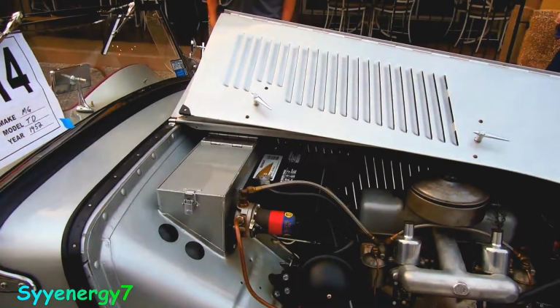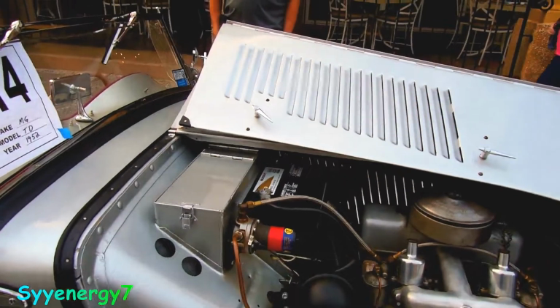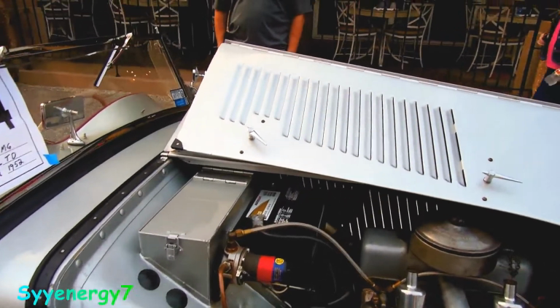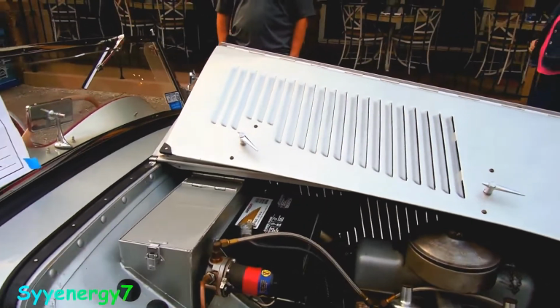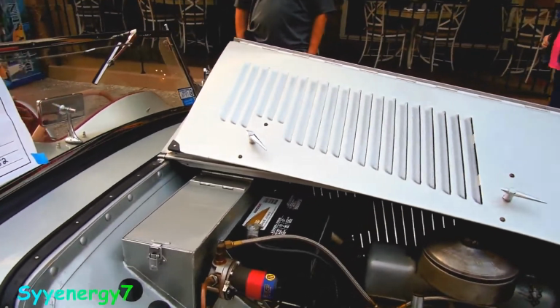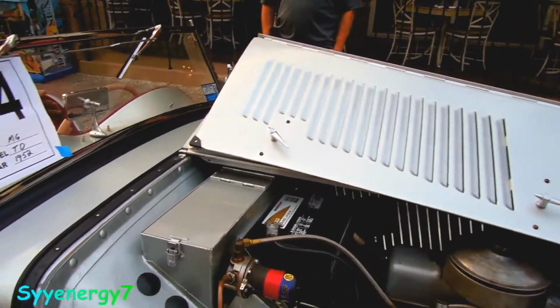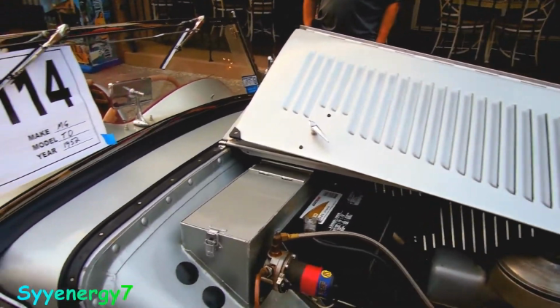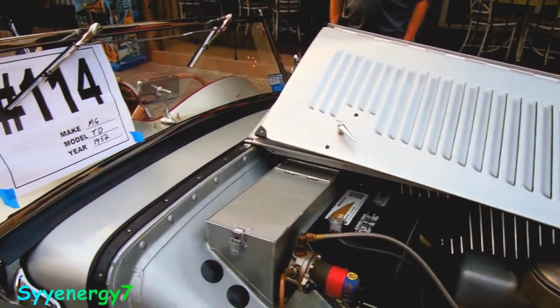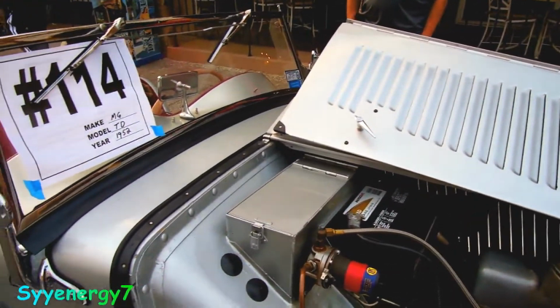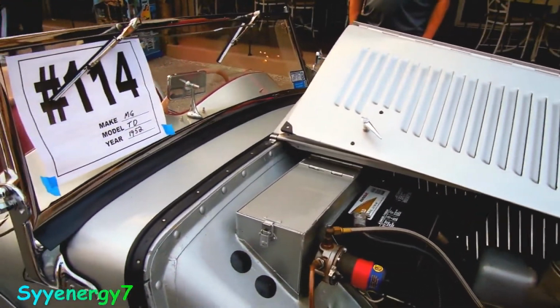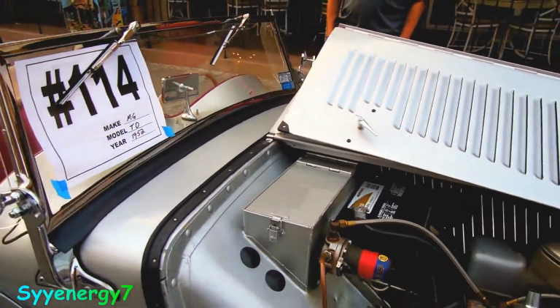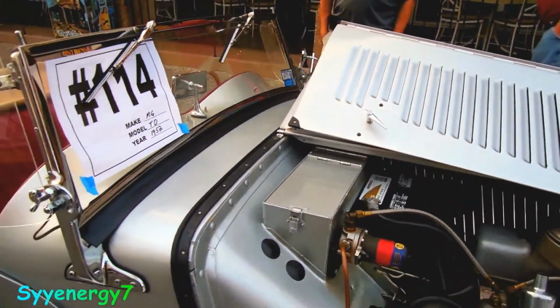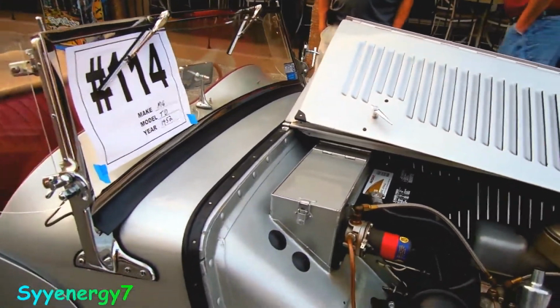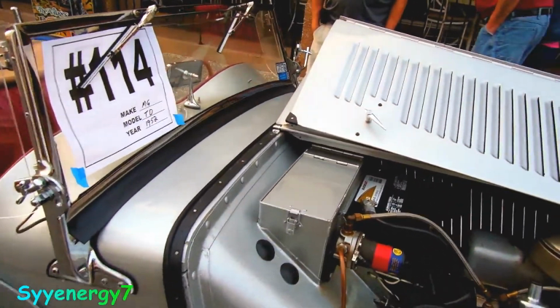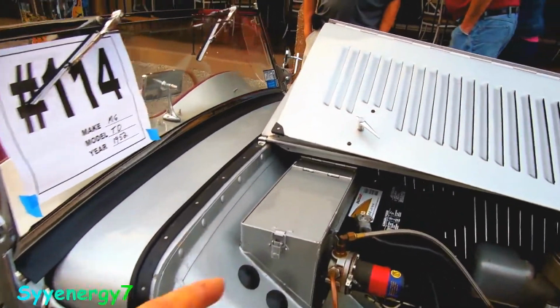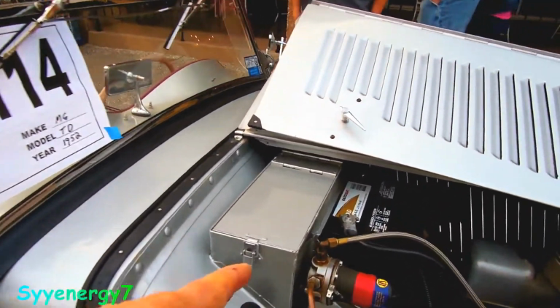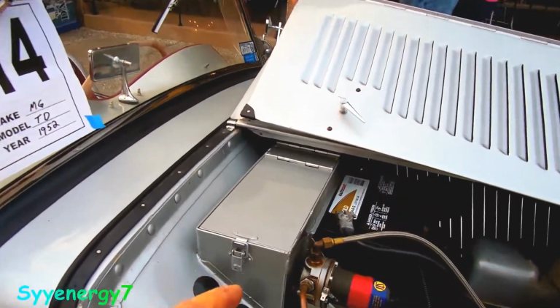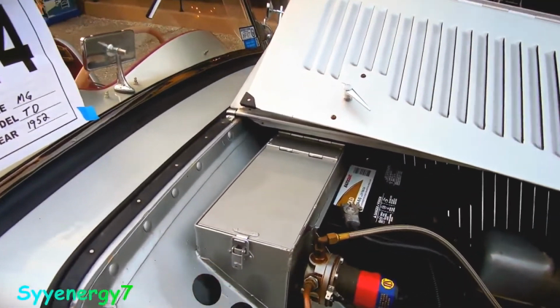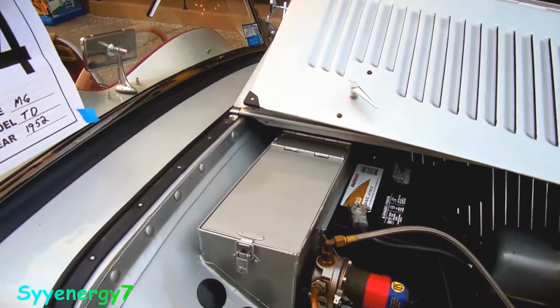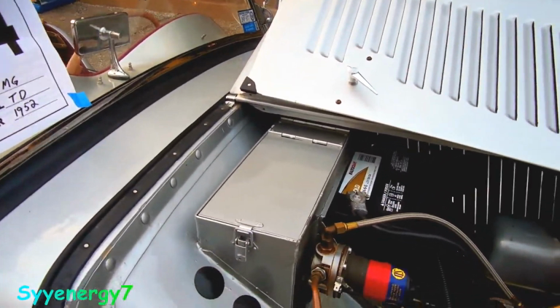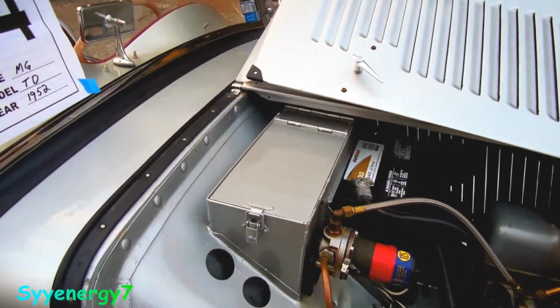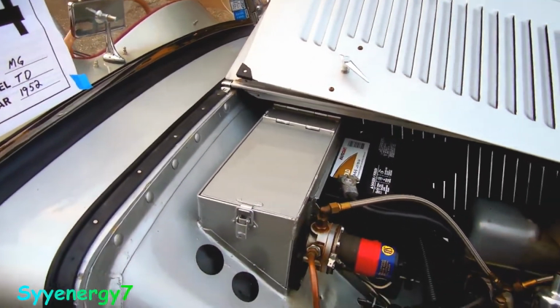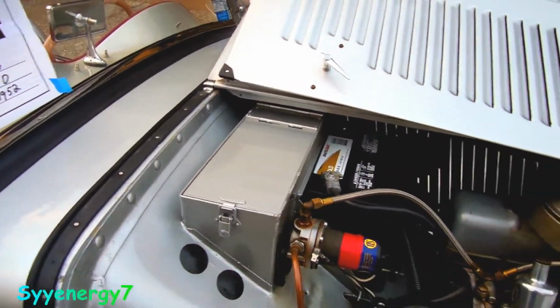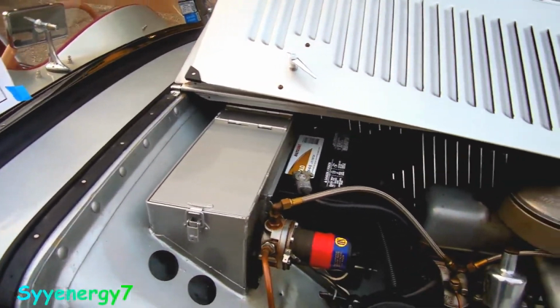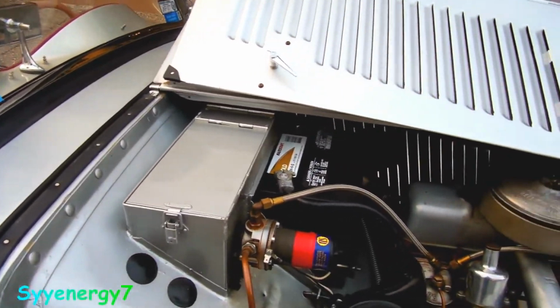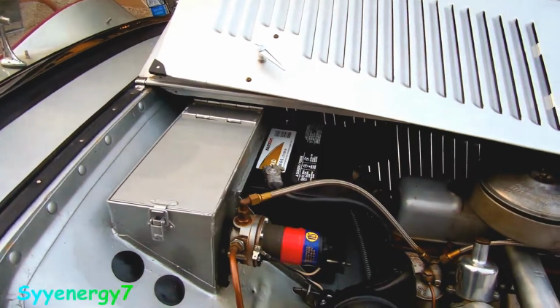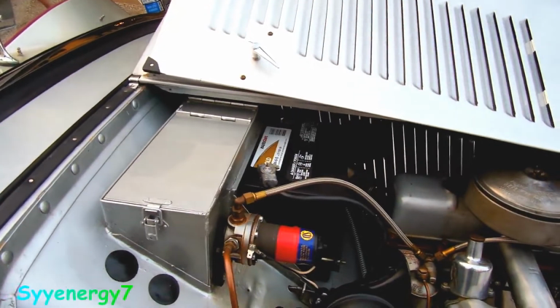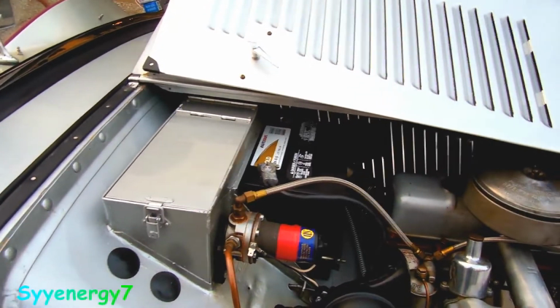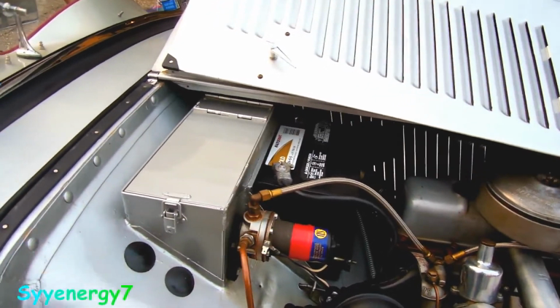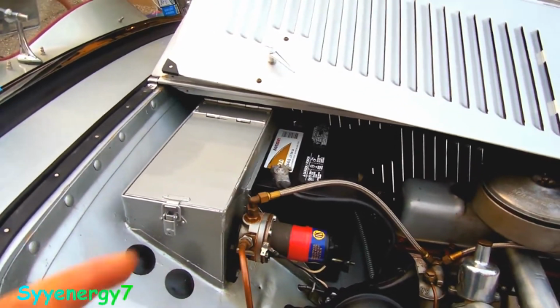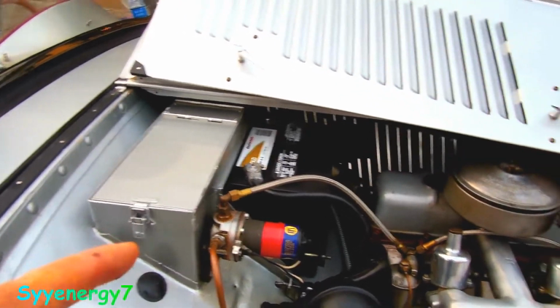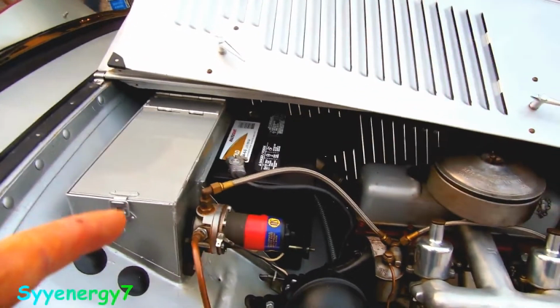Got the battery up there in the back. I guess it's a tool box right here or something. Electric fuel pump.